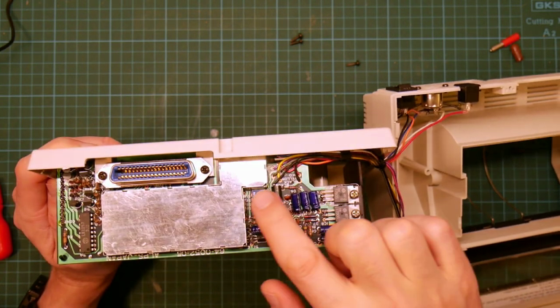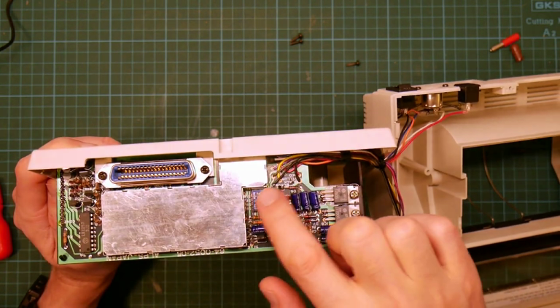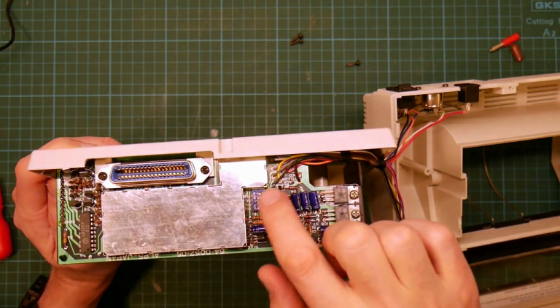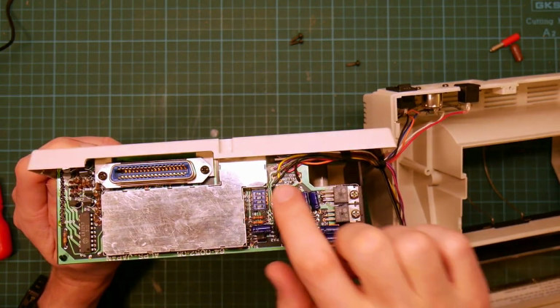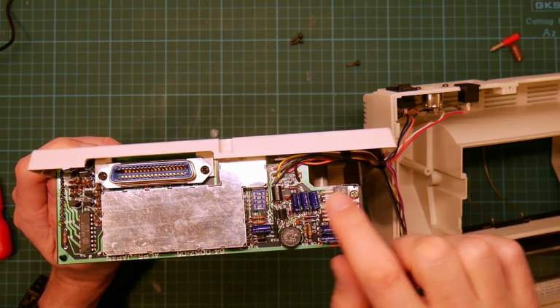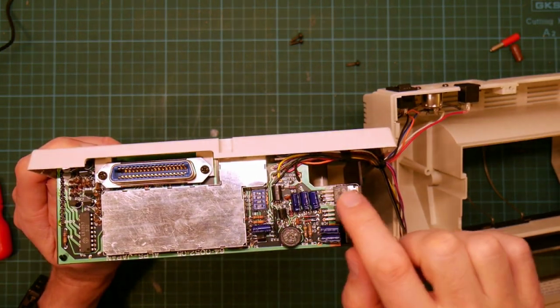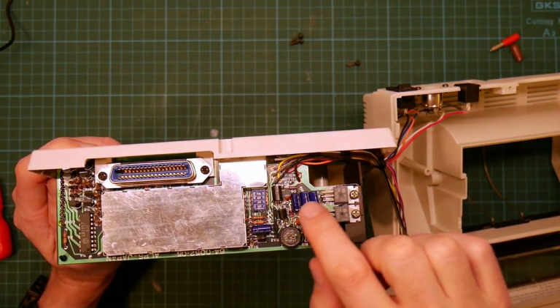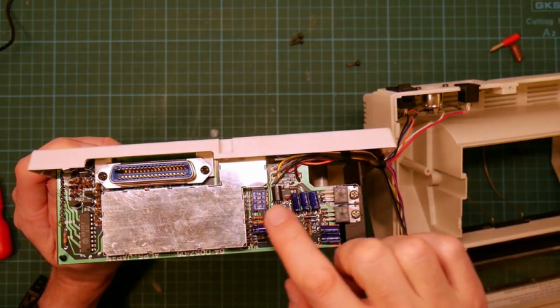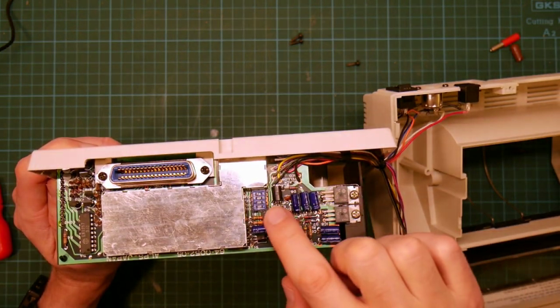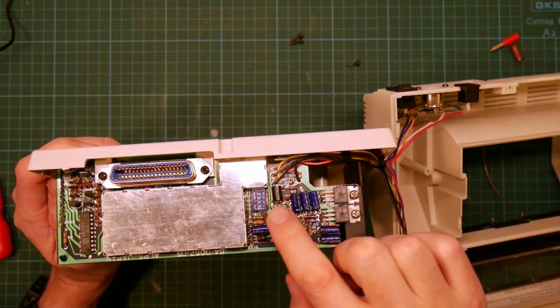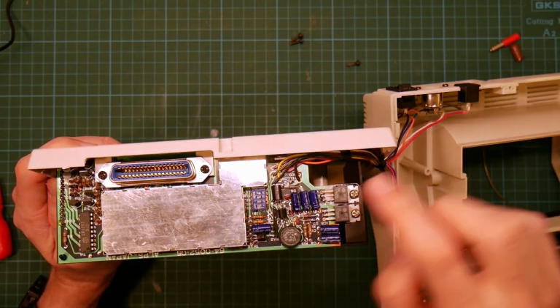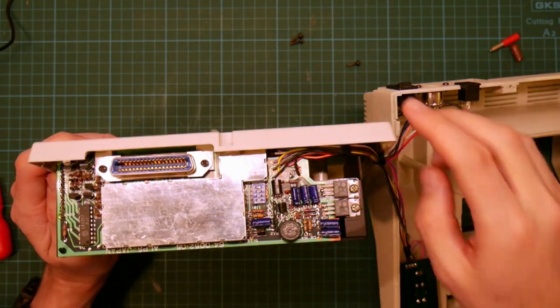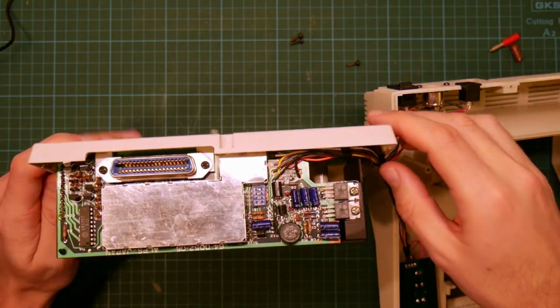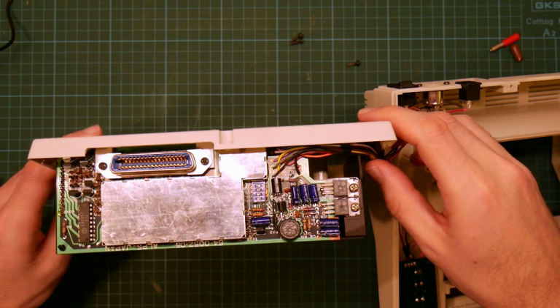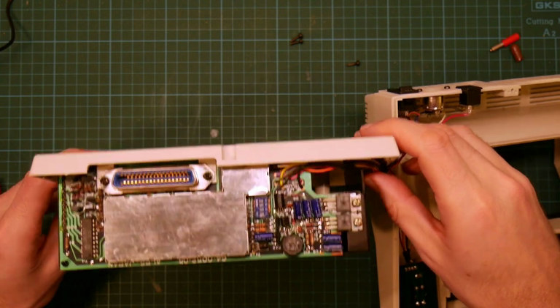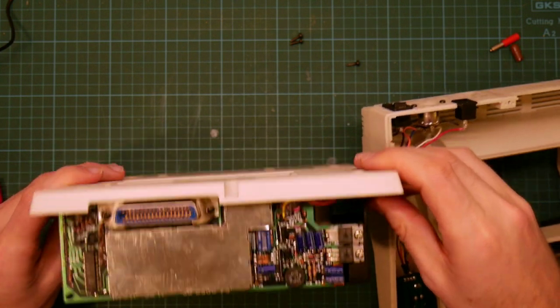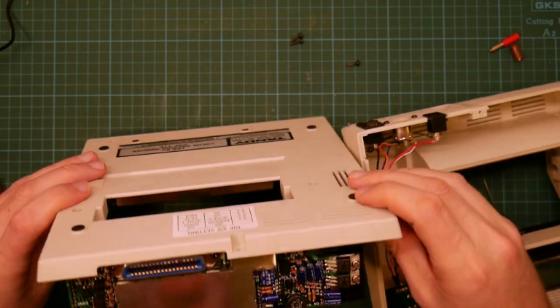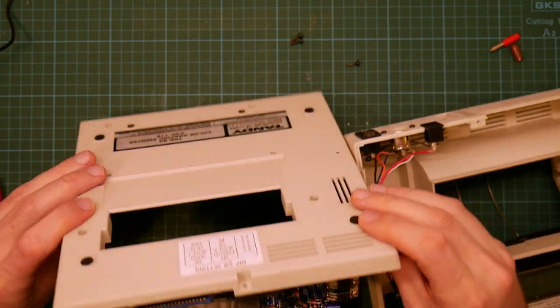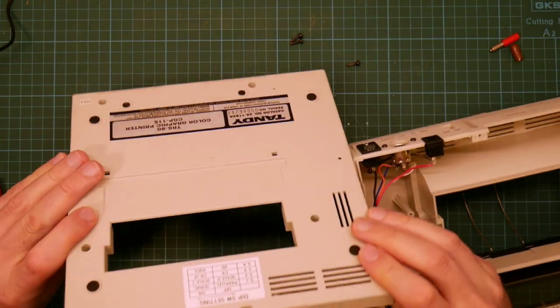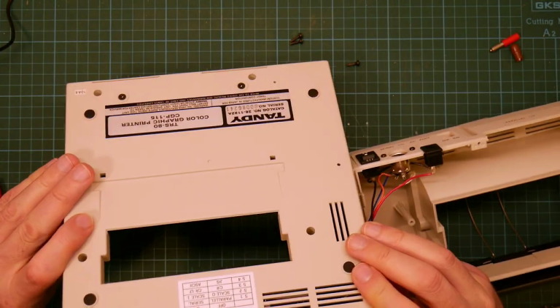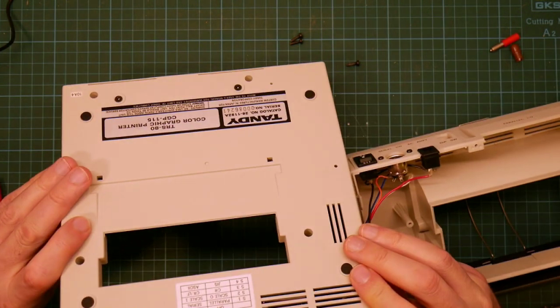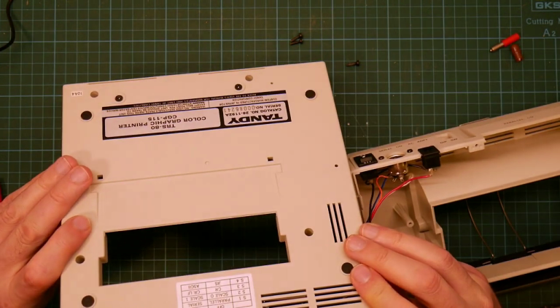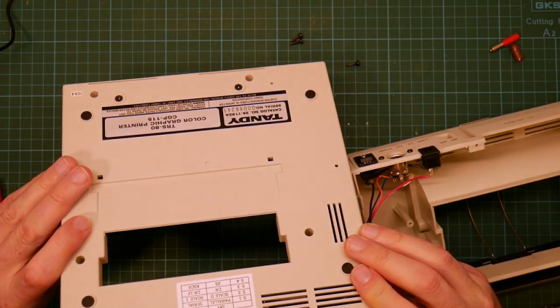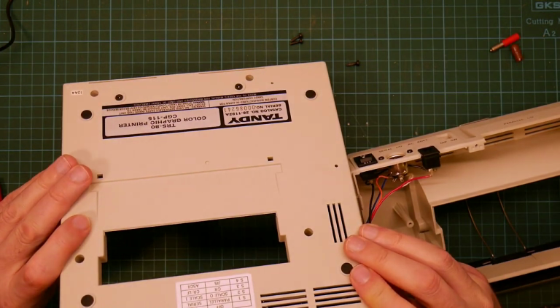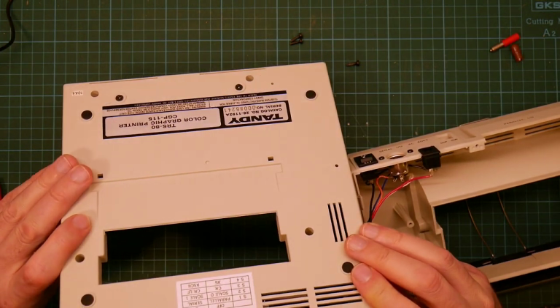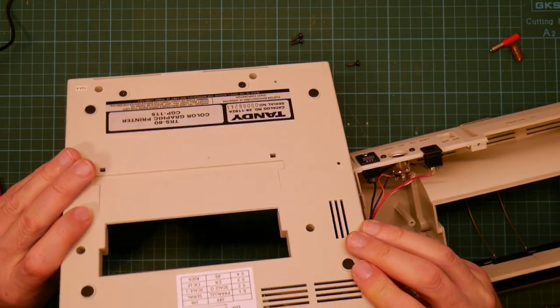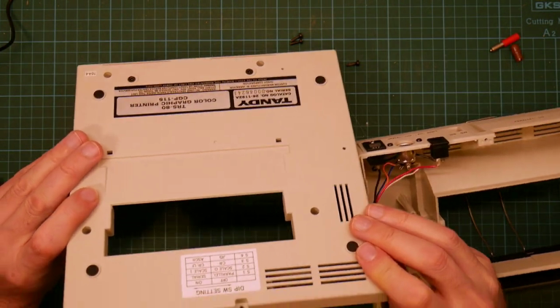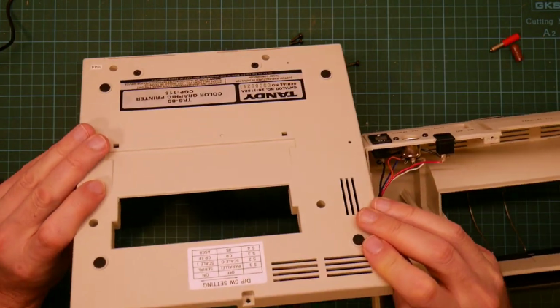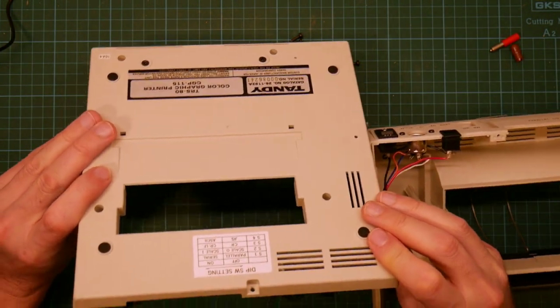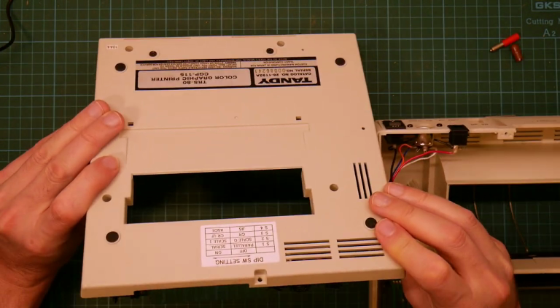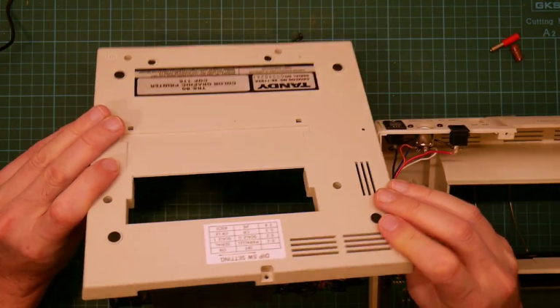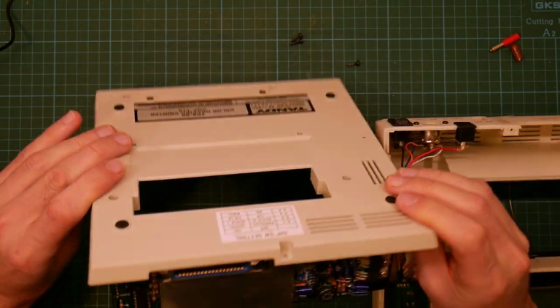Dip switches here for control. I don't have the manual, but luckily the dip switches are documented on the bottom.